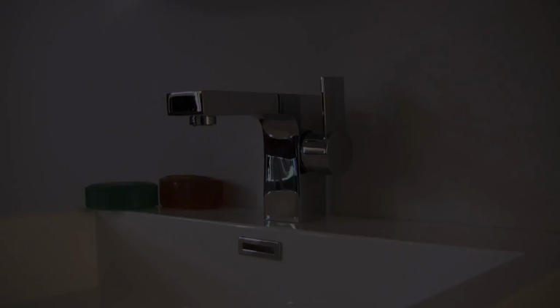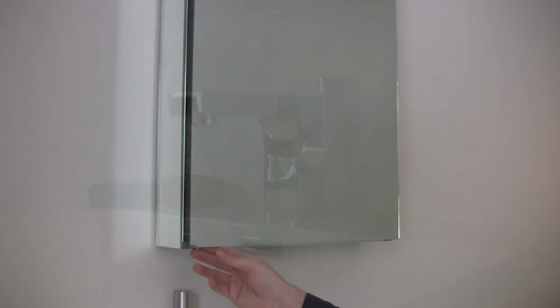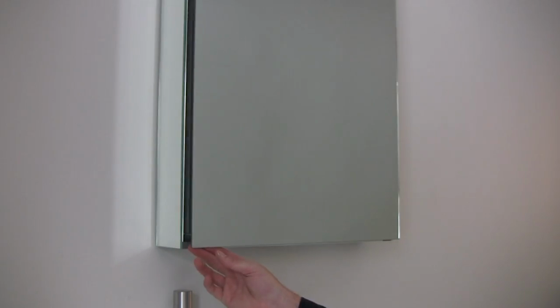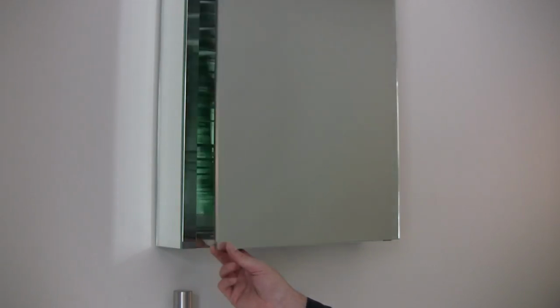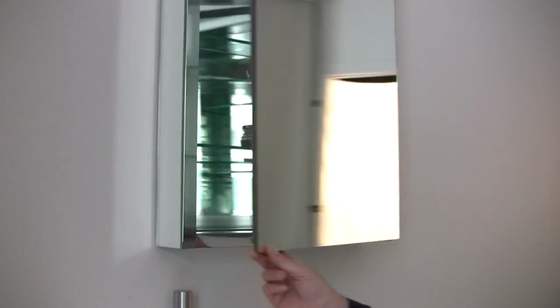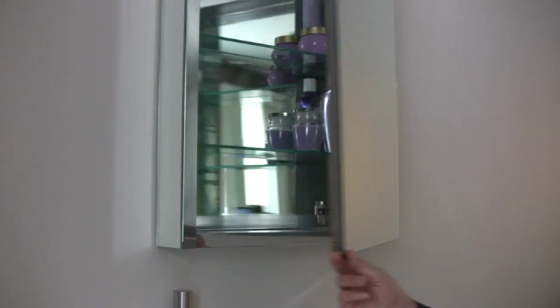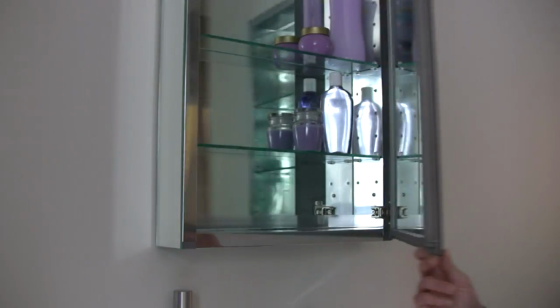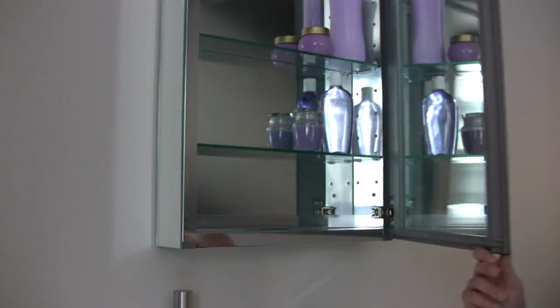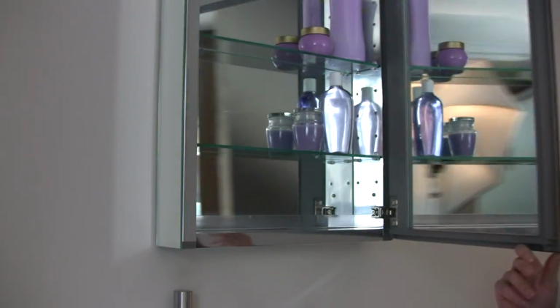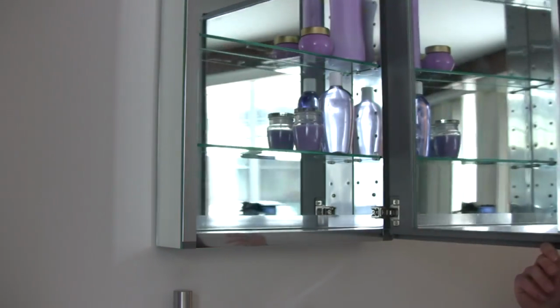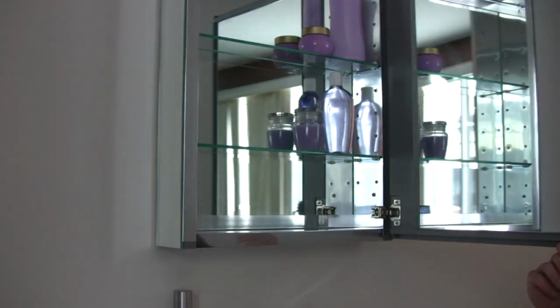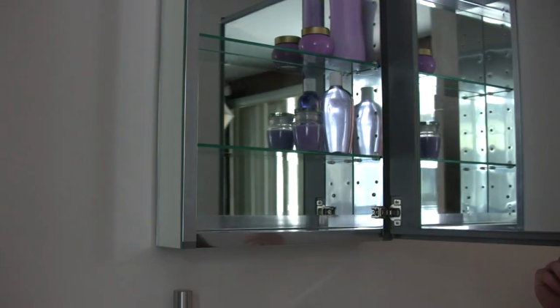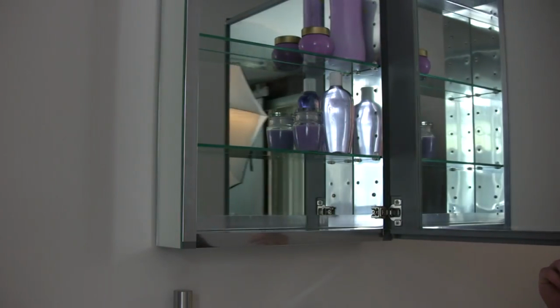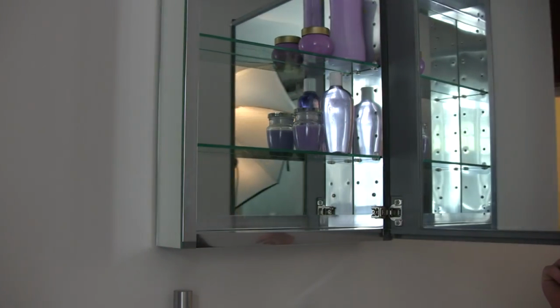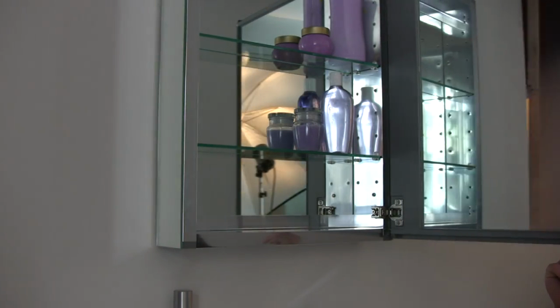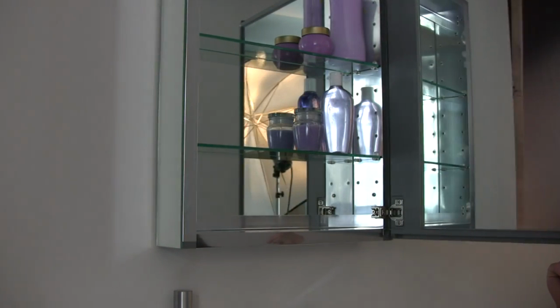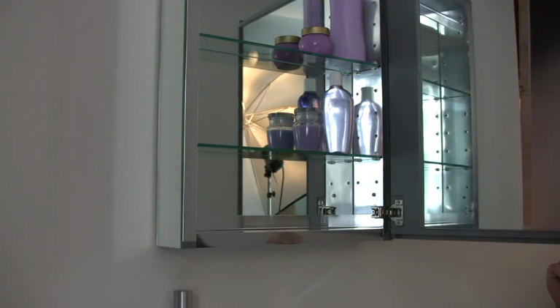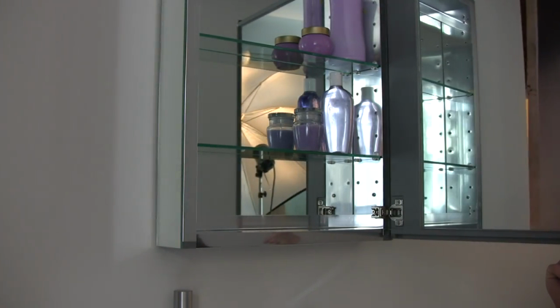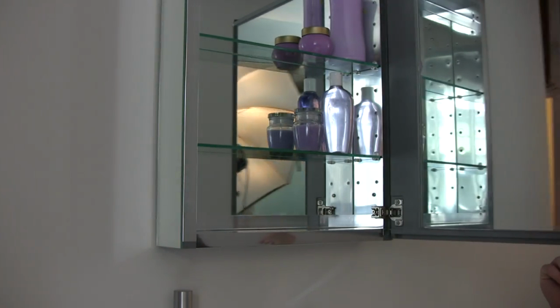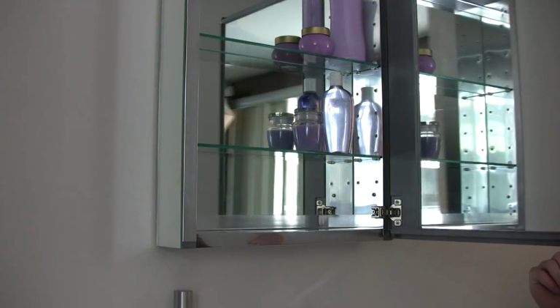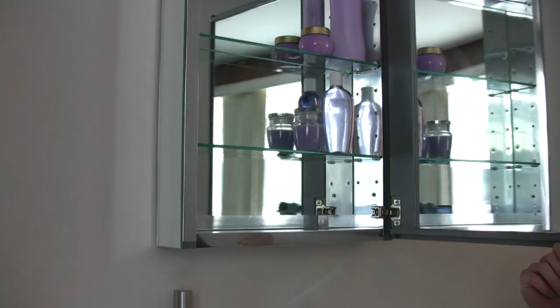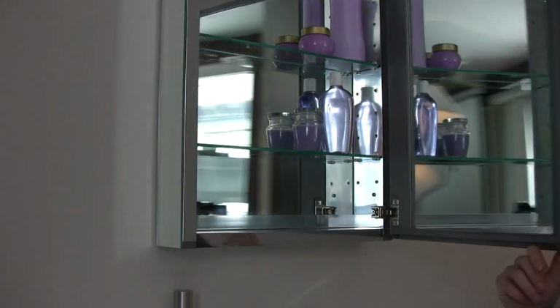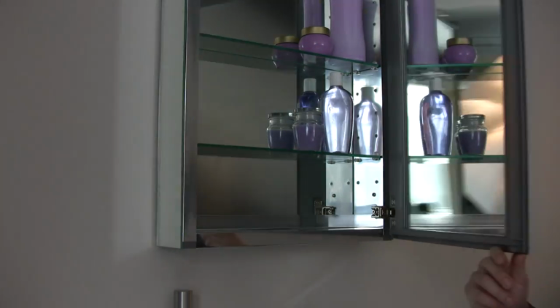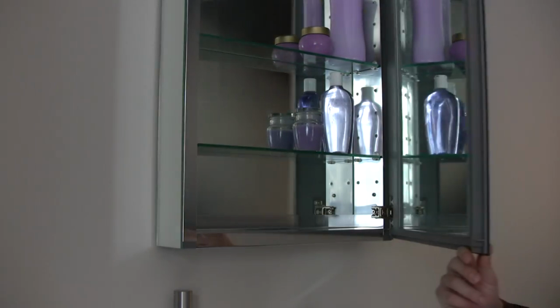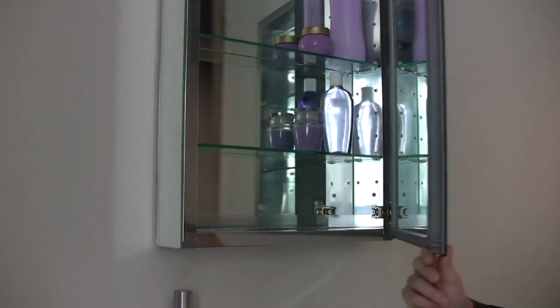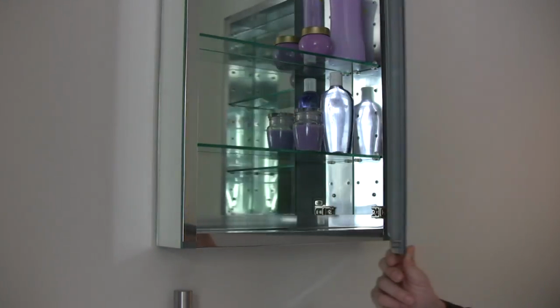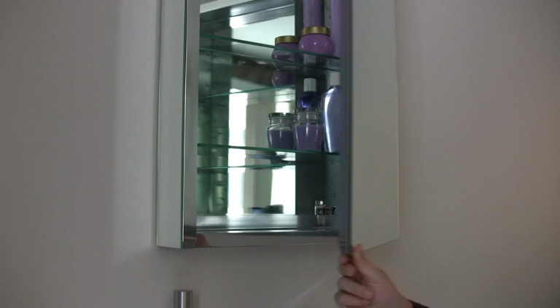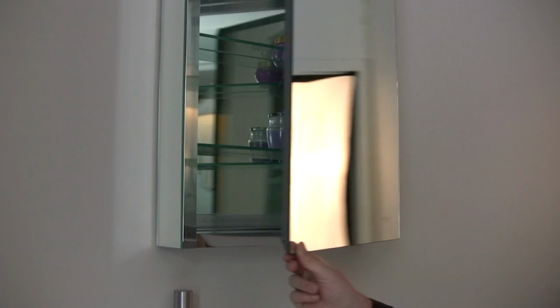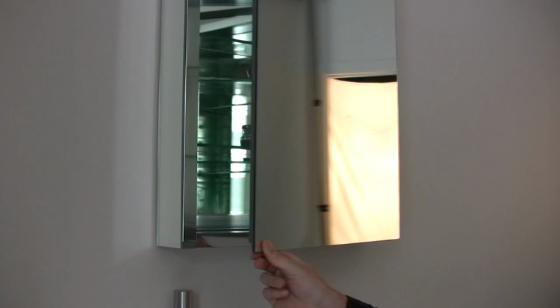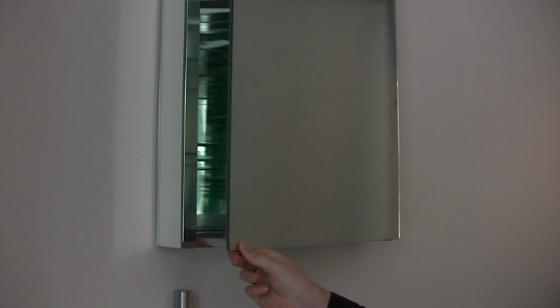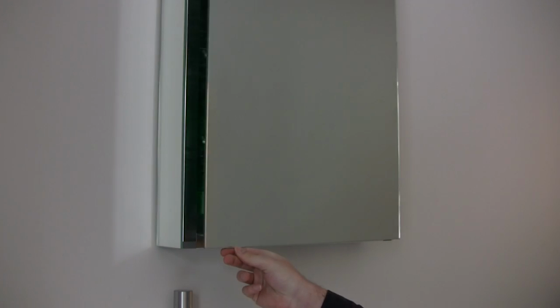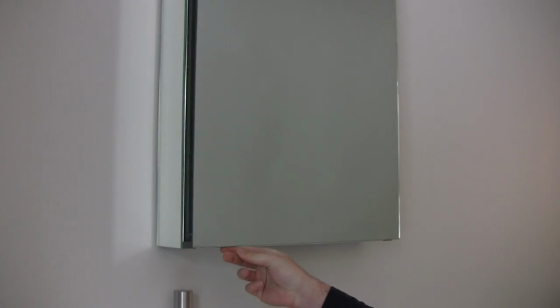The medicine cabinet adds additional storage, can be wall-mounted or recessed, and comes with mirrors both on the outside and on the inside.